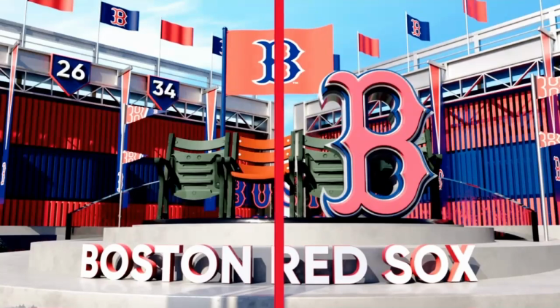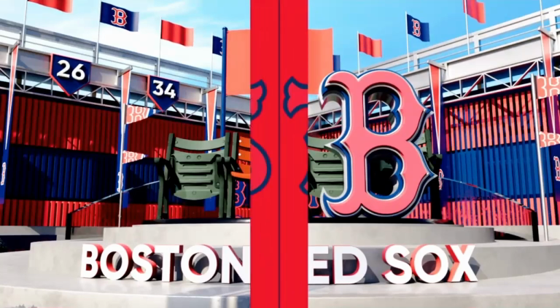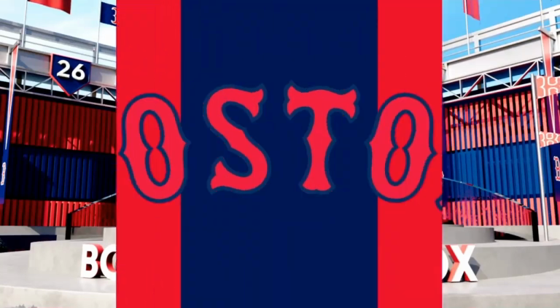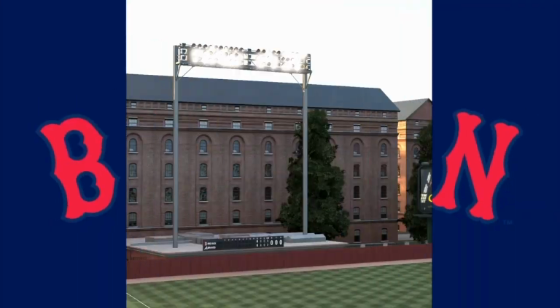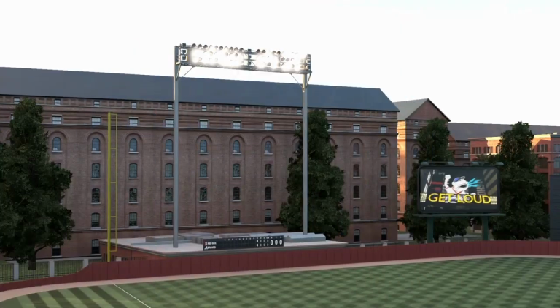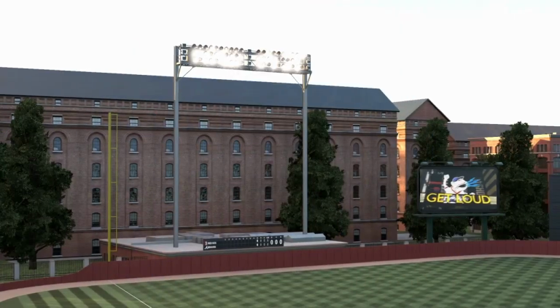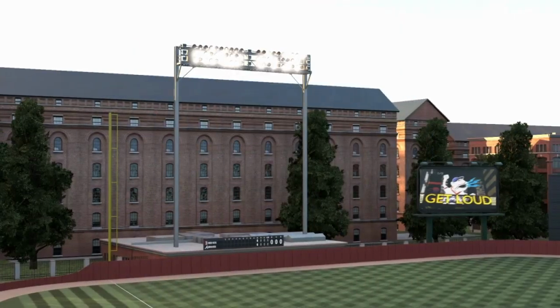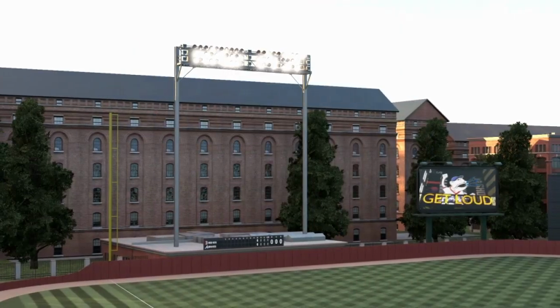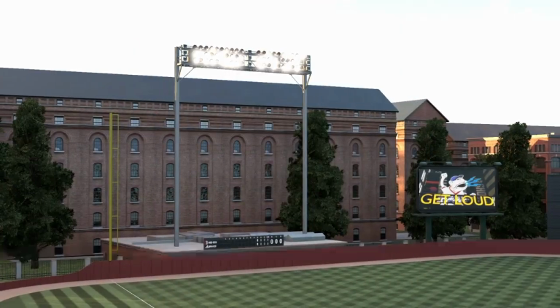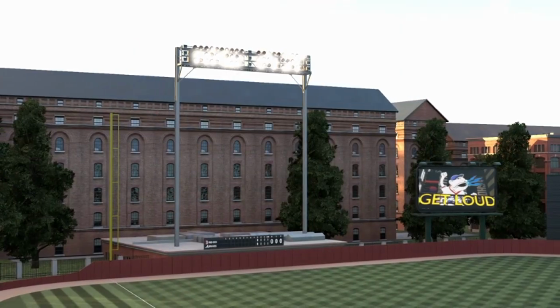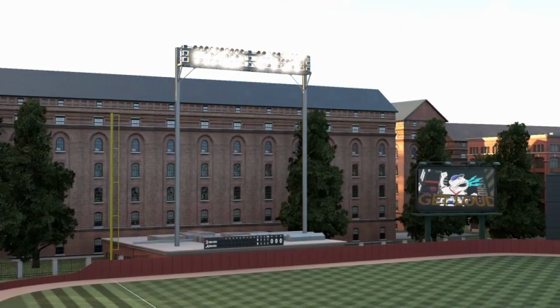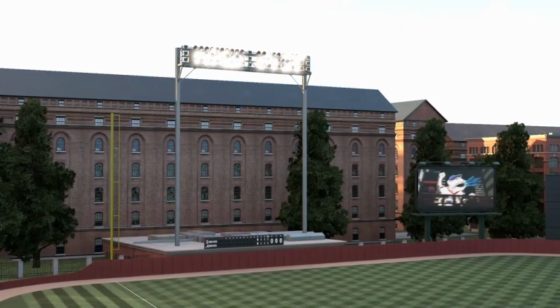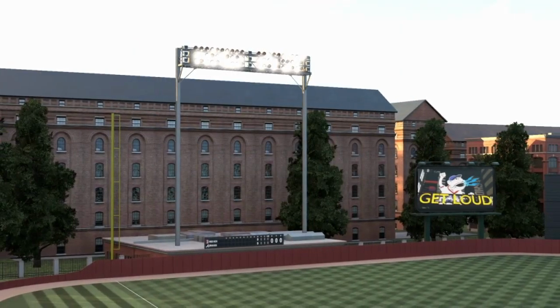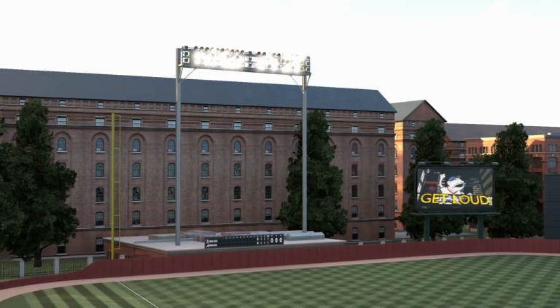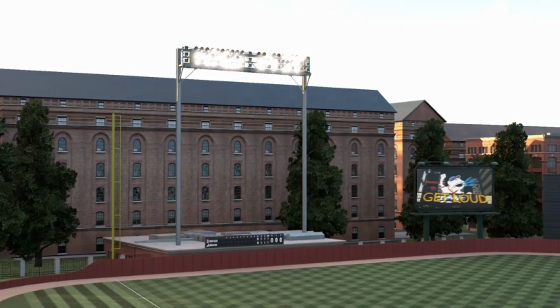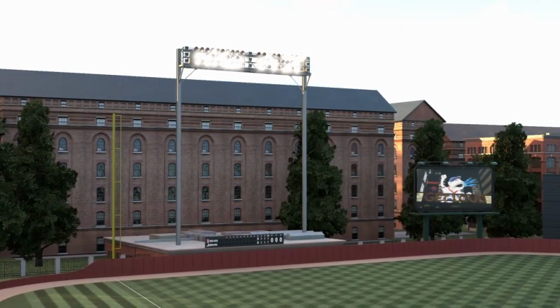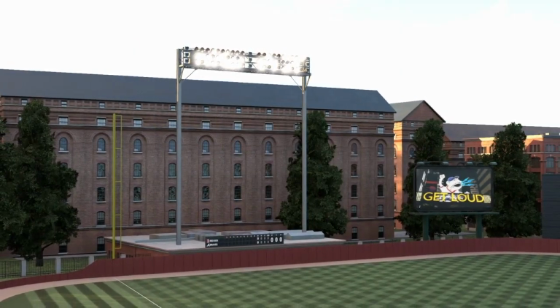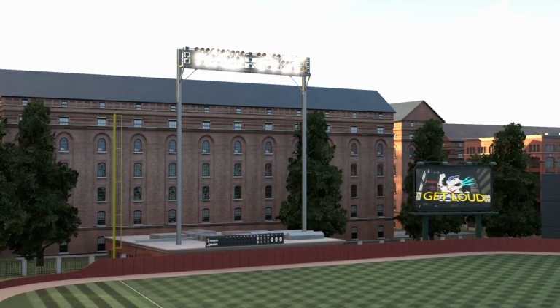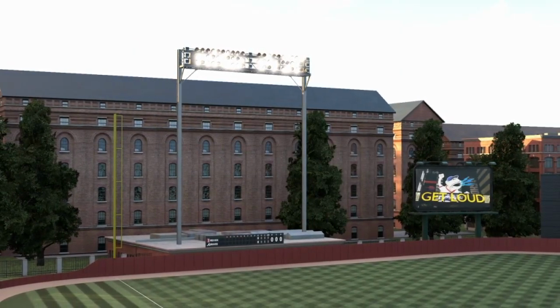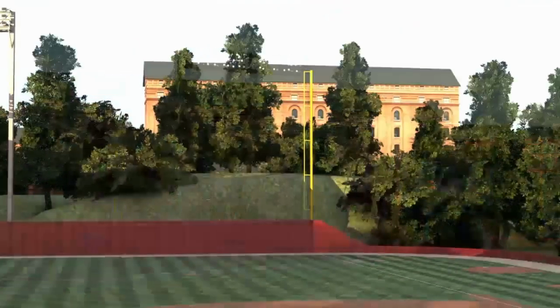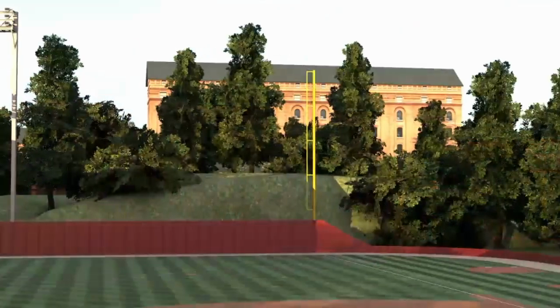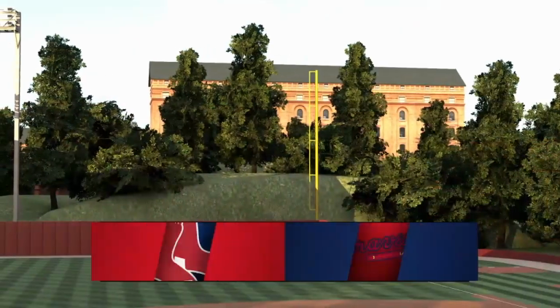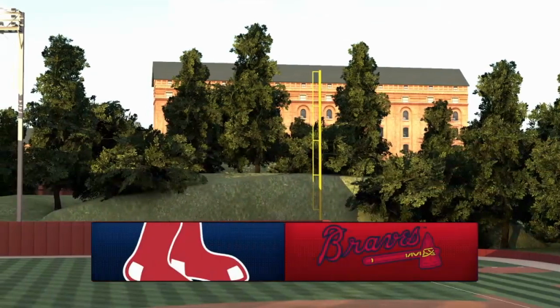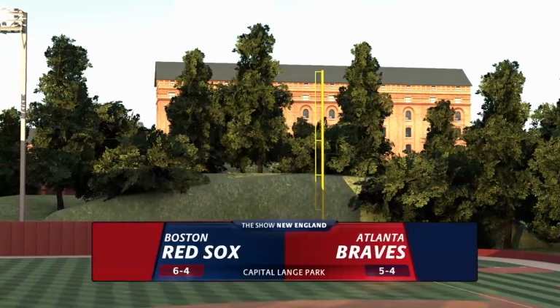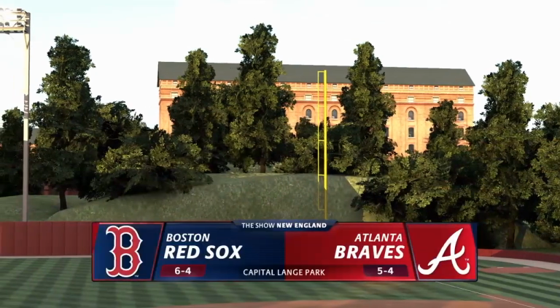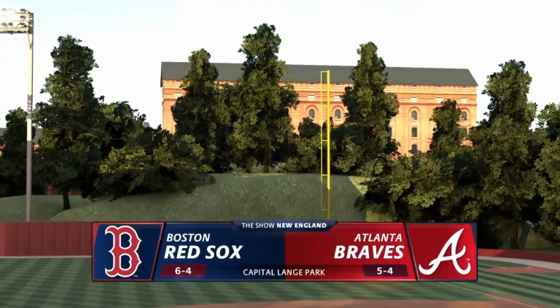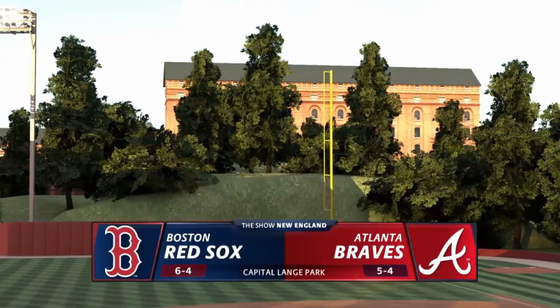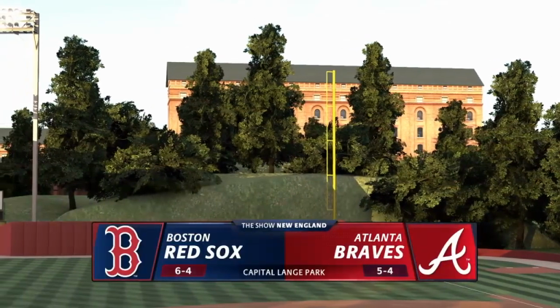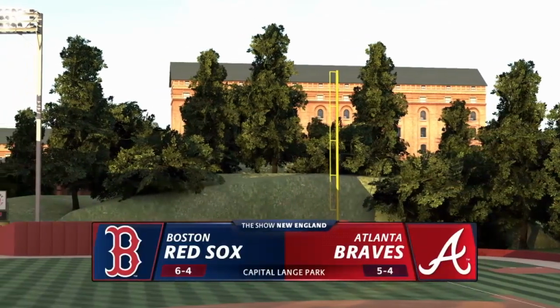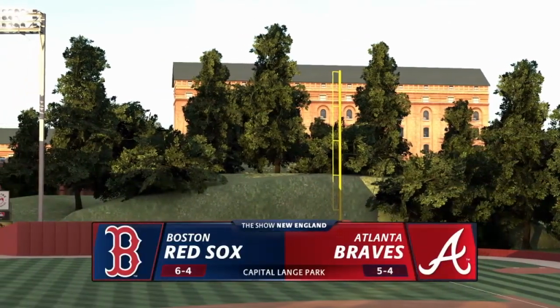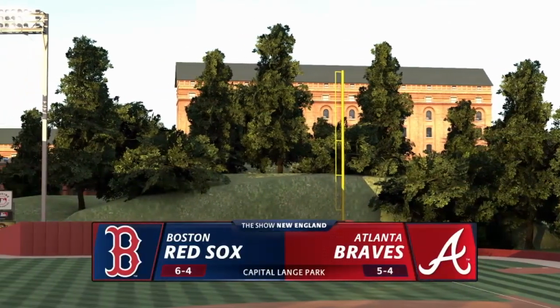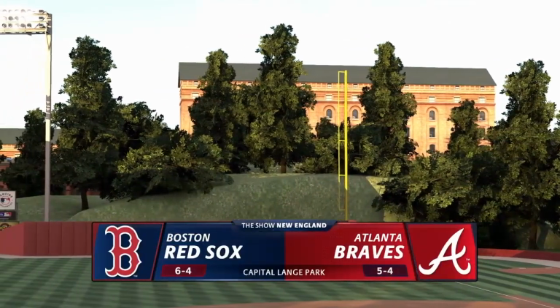Capitol Land Park spring training baseball coming your way — it's the Boston Red Sox going up against the Atlanta Braves.